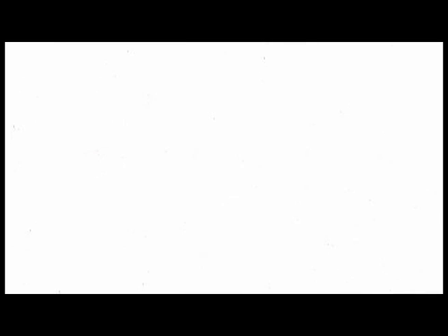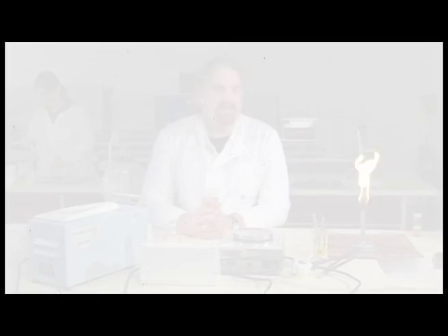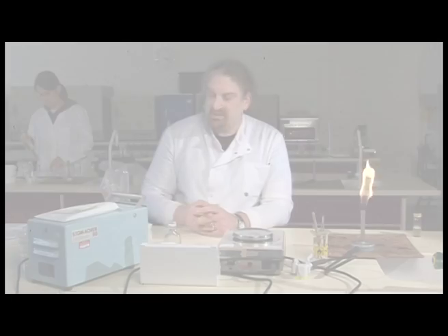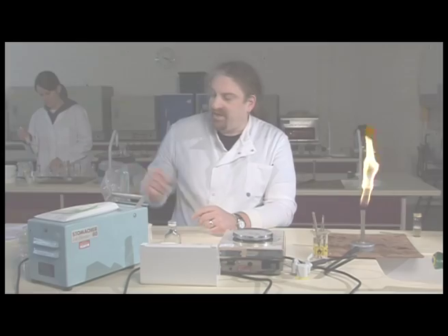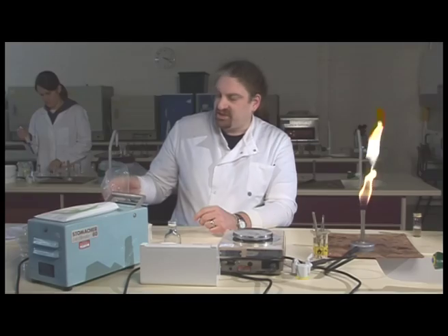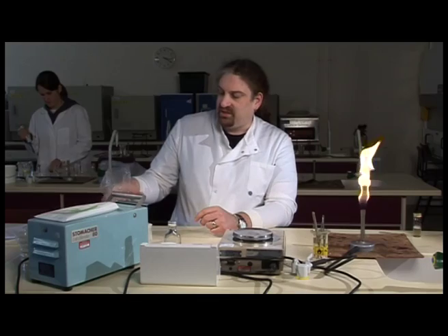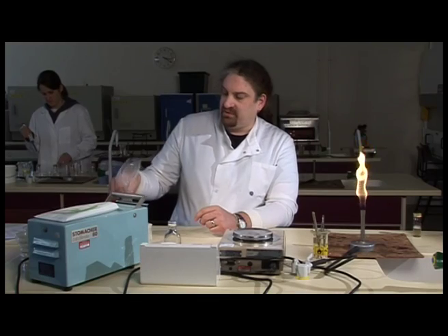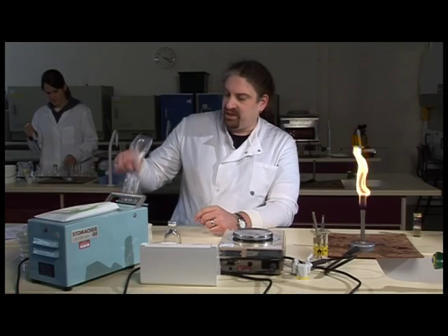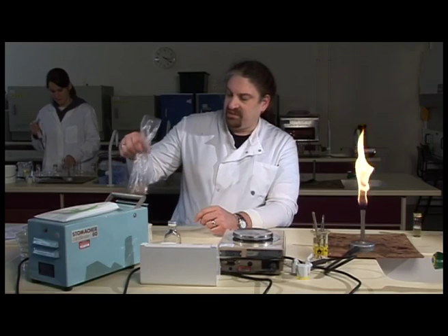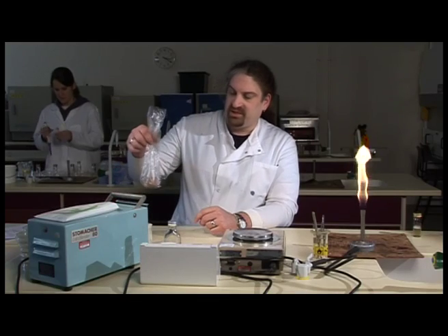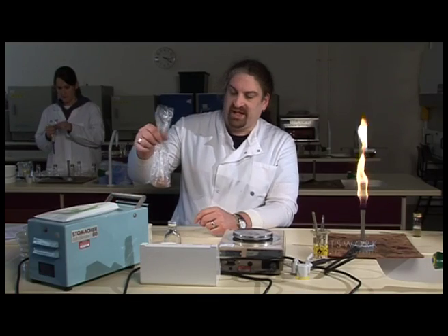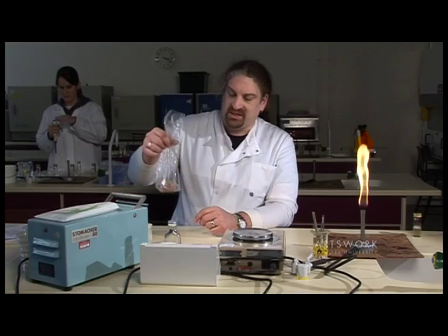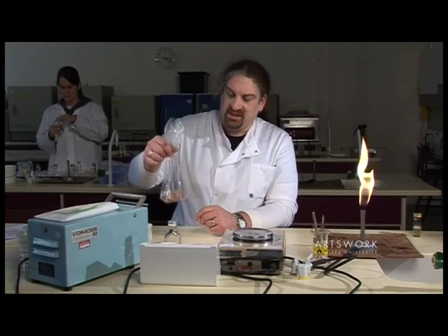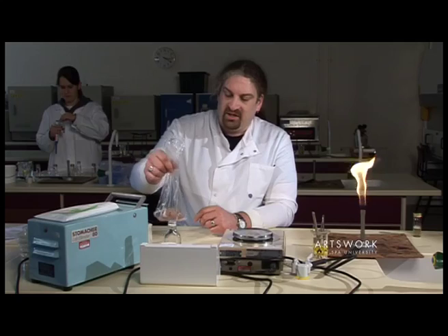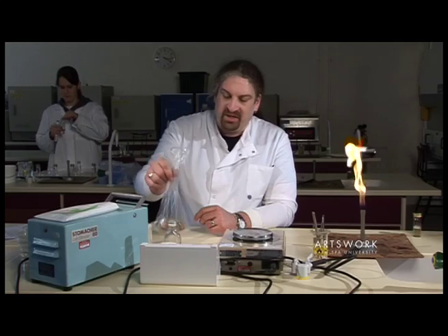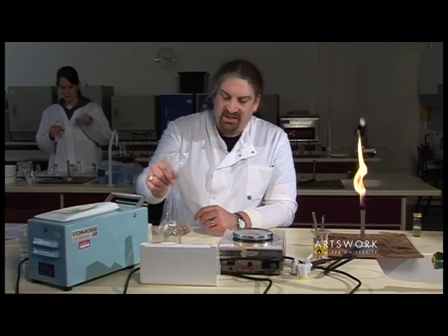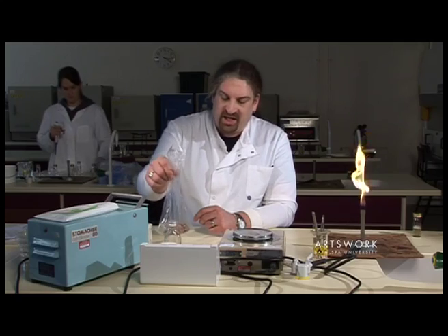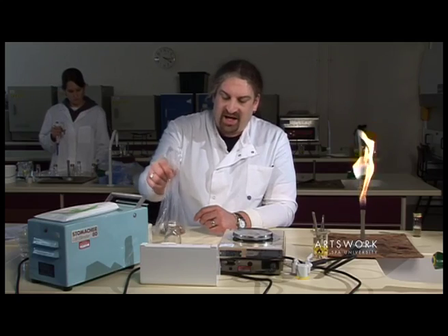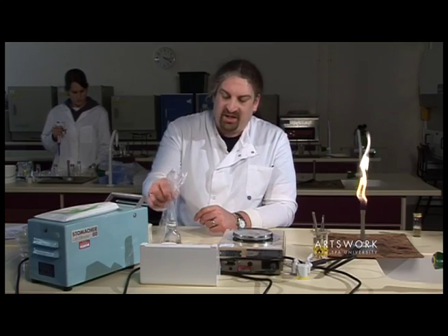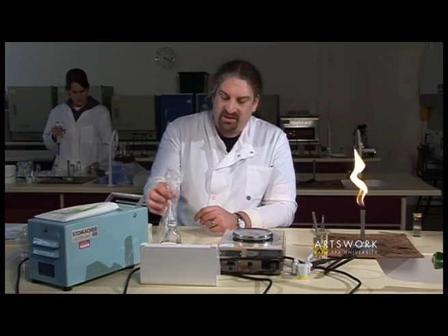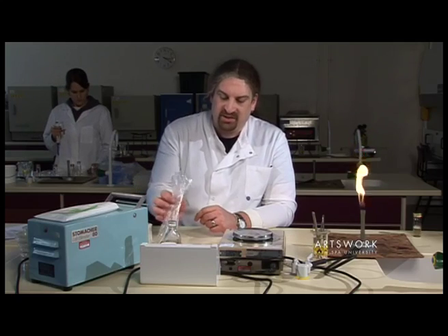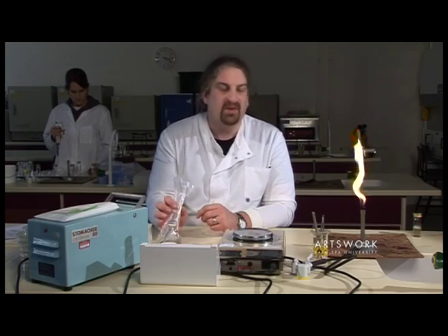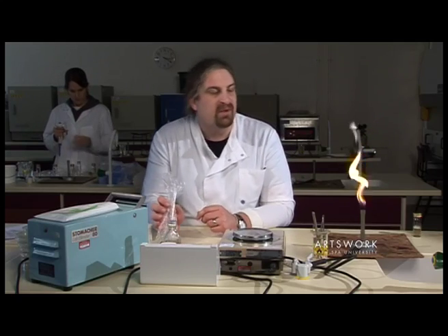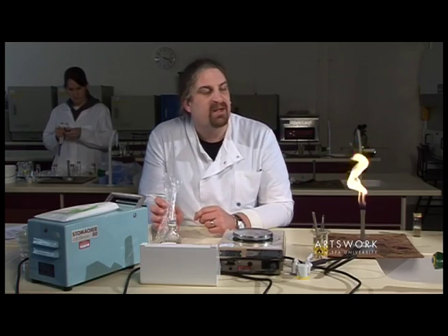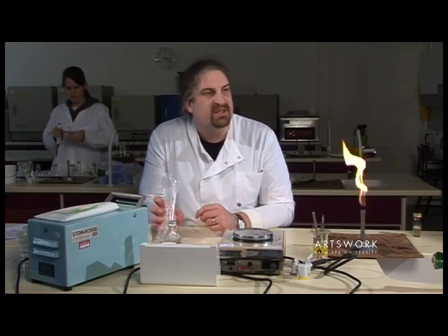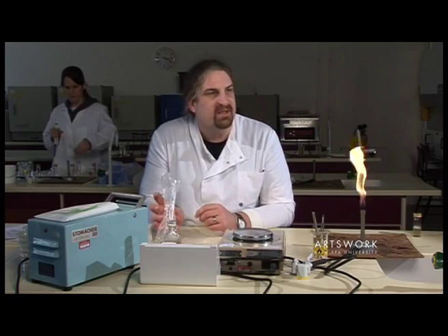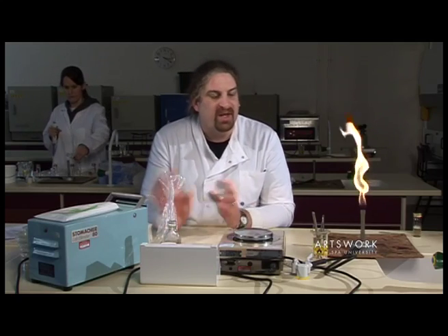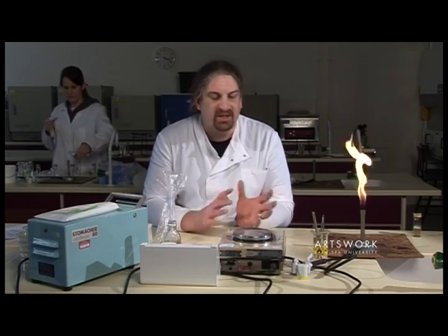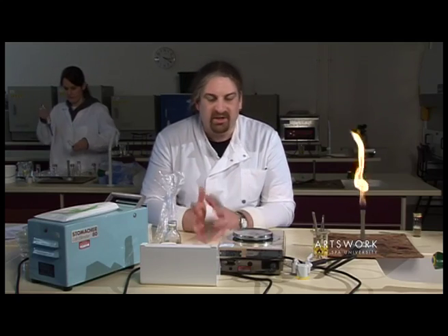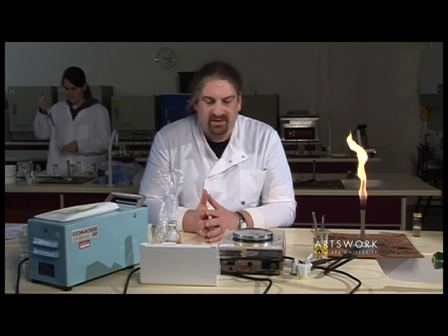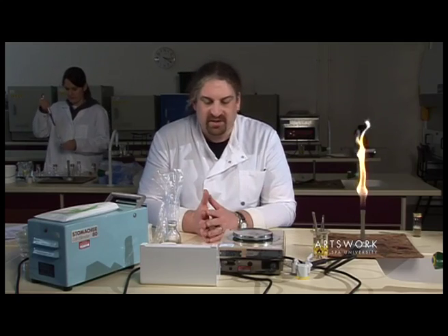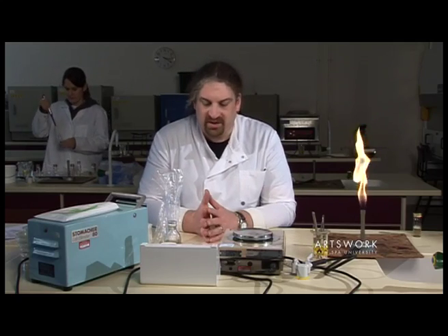In order to prepare a sample for microbiological analysis, we need to take an accurate volume and dilute that in a known amount of liquid.